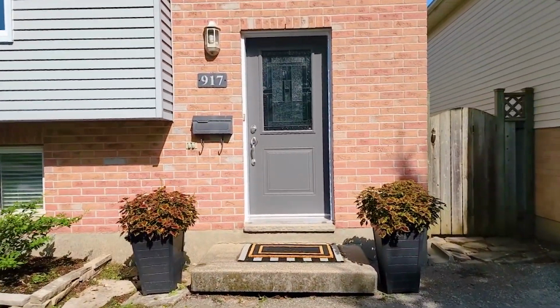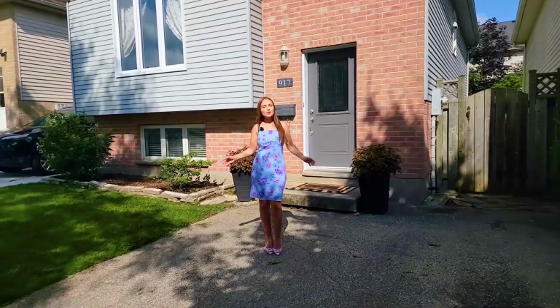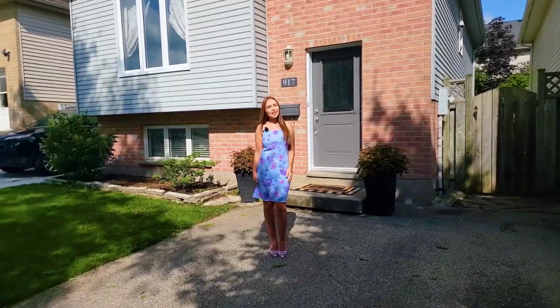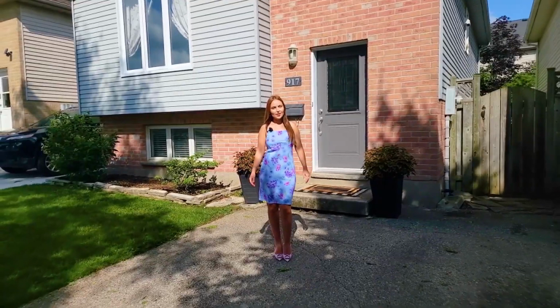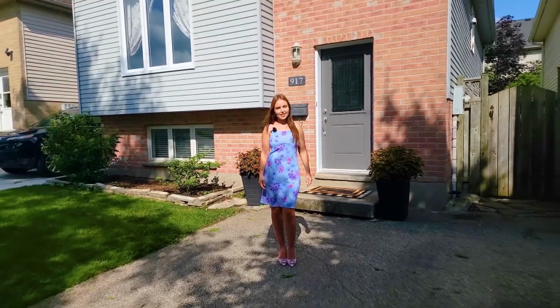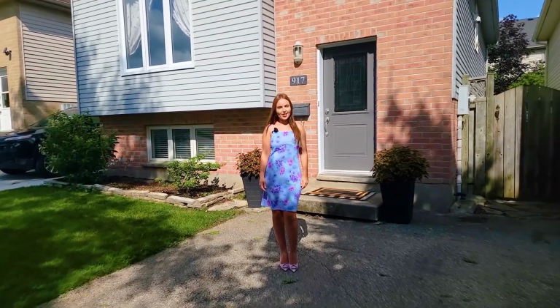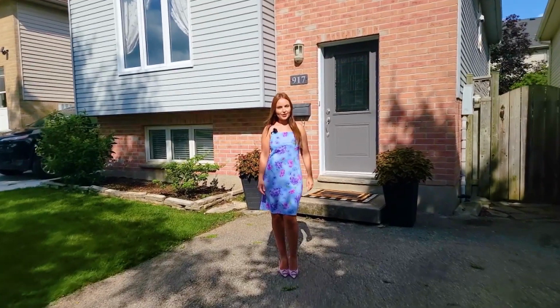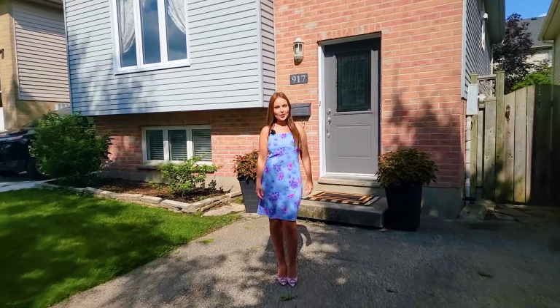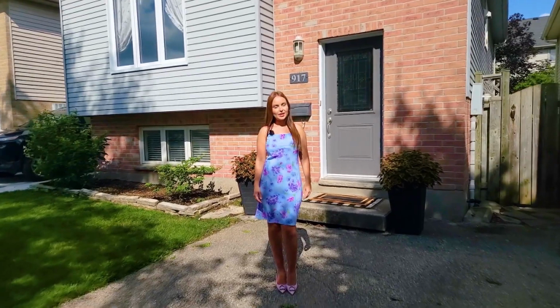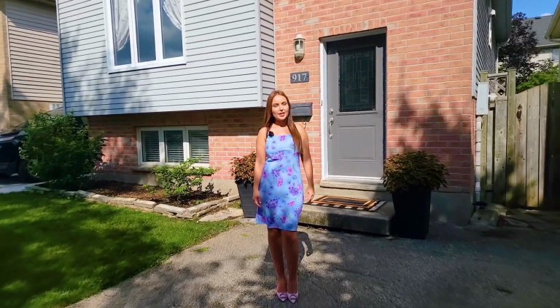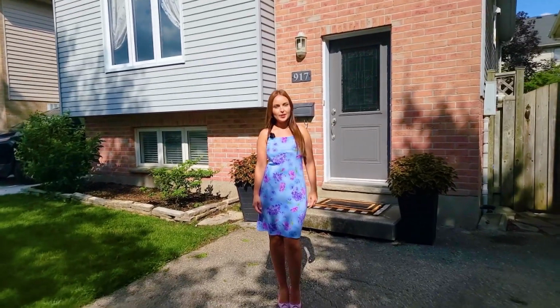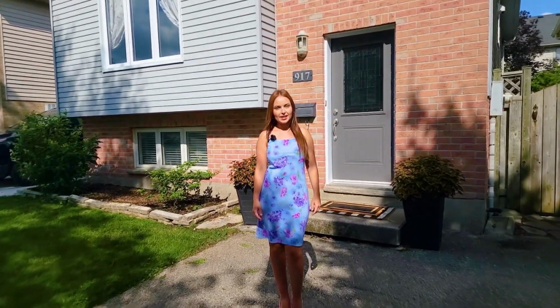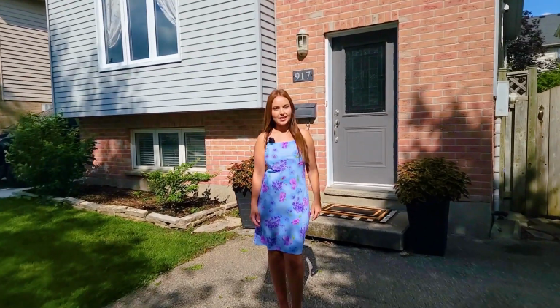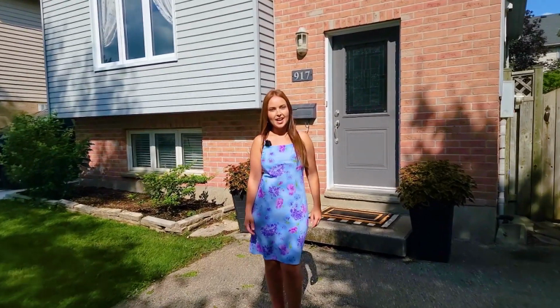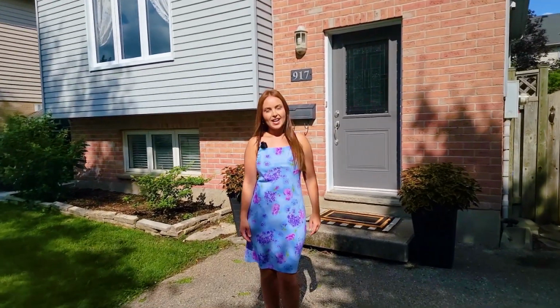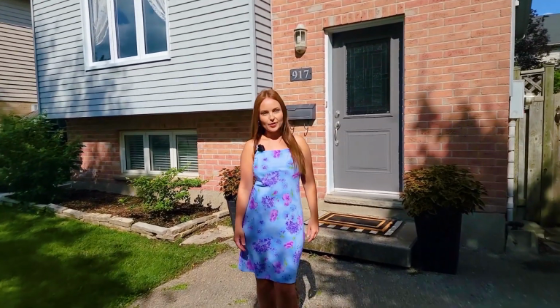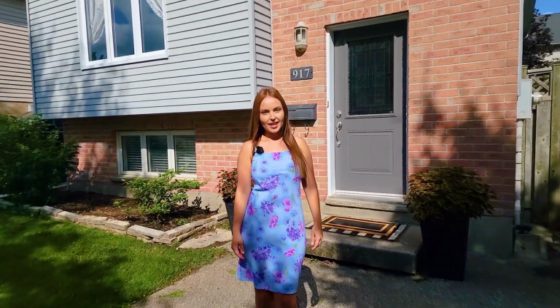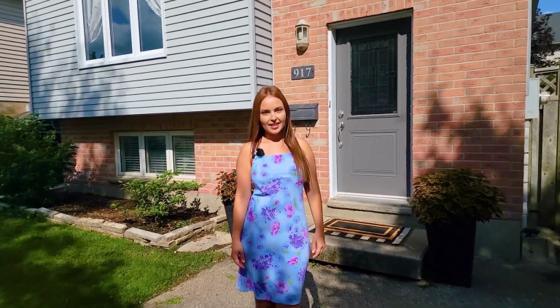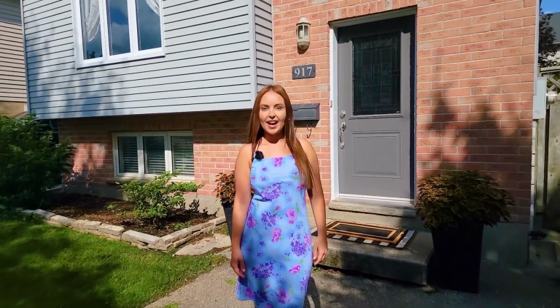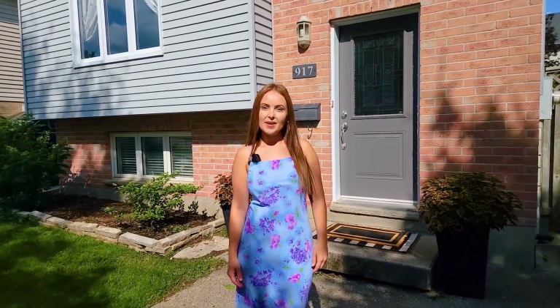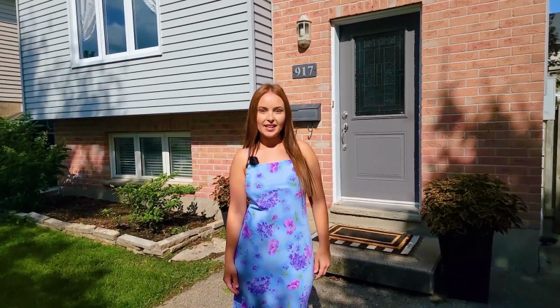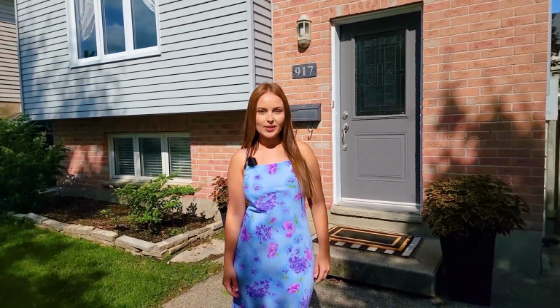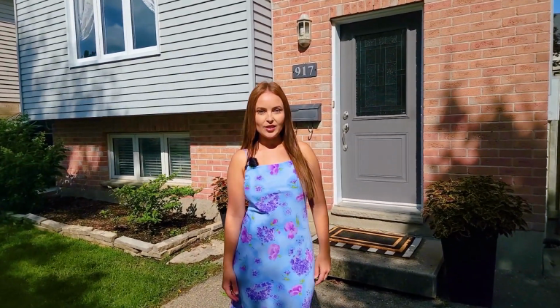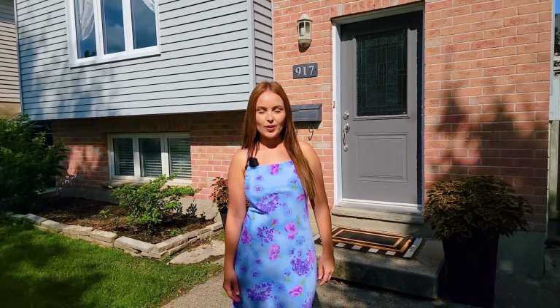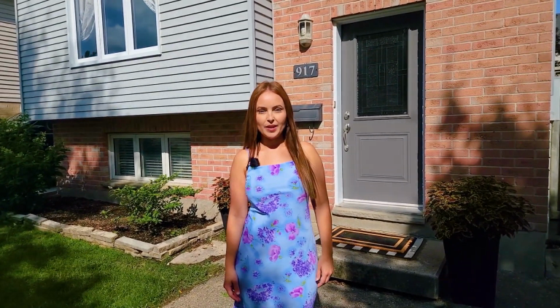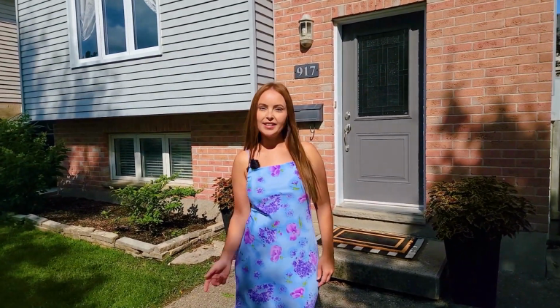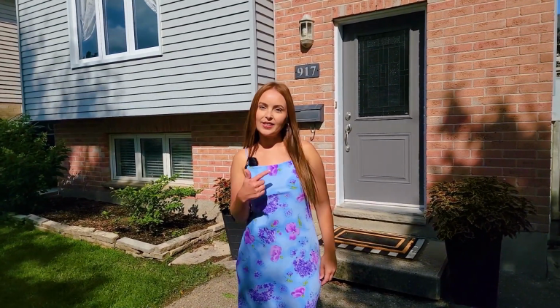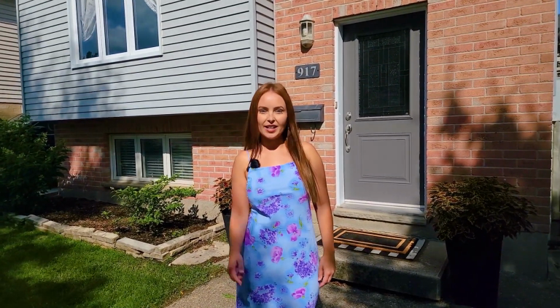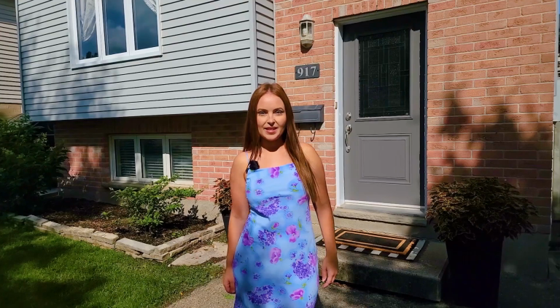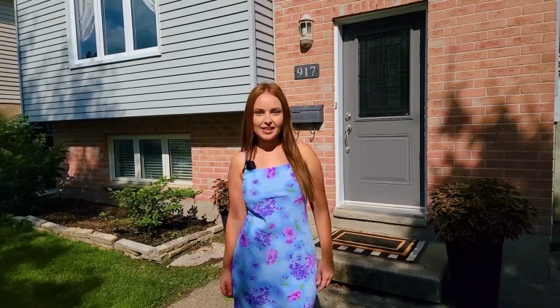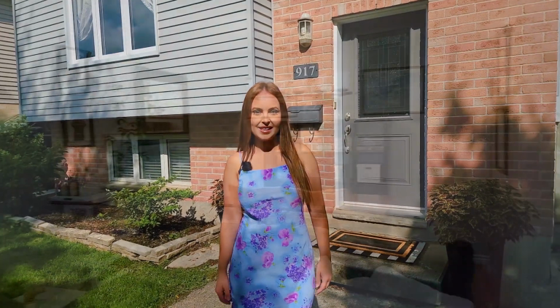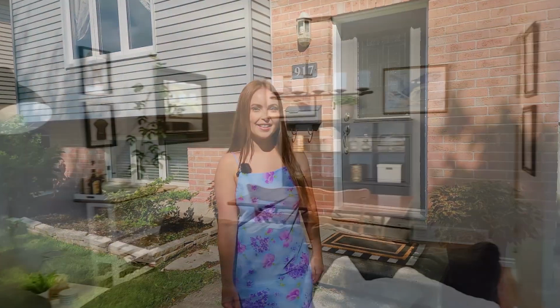Welcome to 917 Lawson Road. This is my newest listing in North London. I'm Hailey Guettis of Century 21. Let's go check out my listing together.